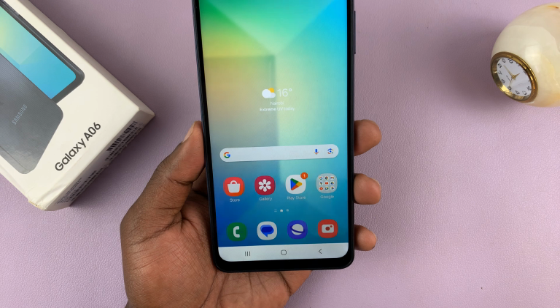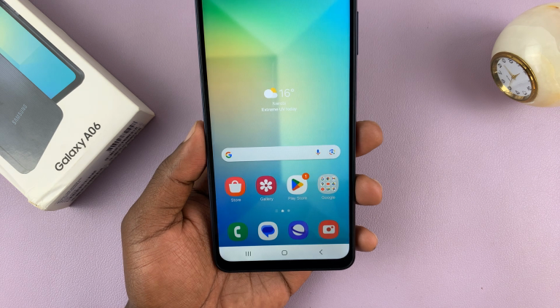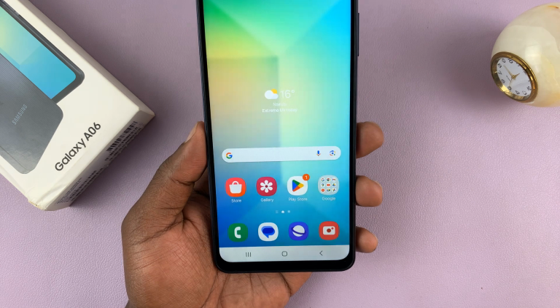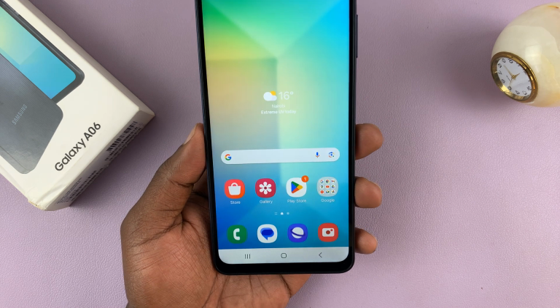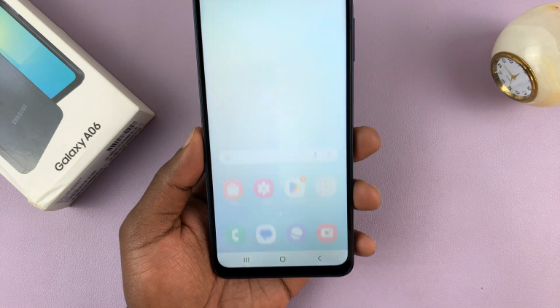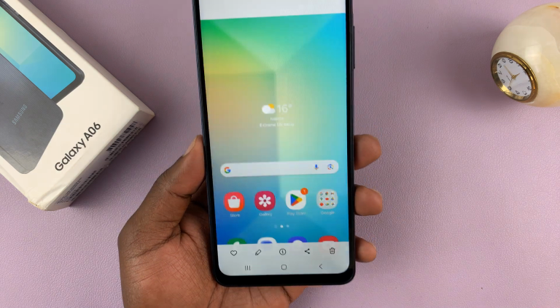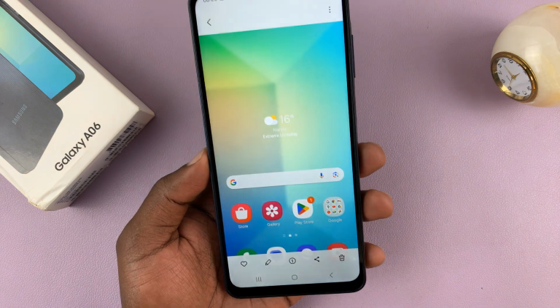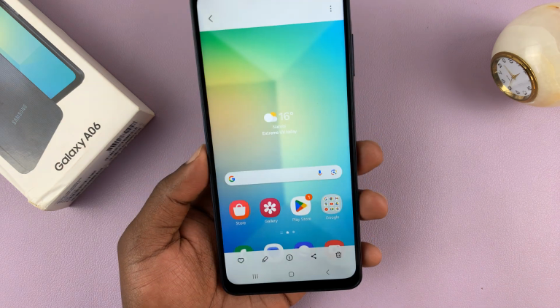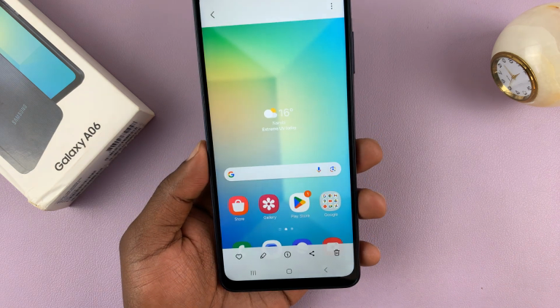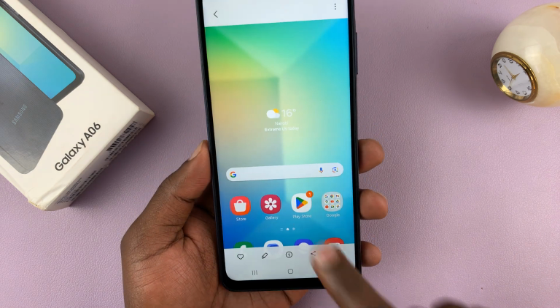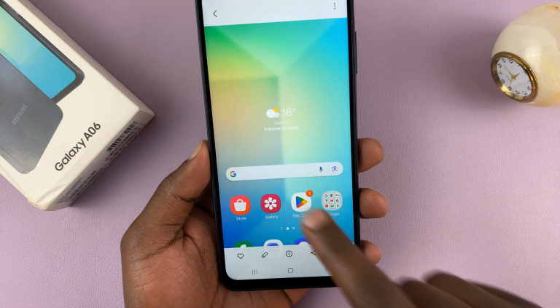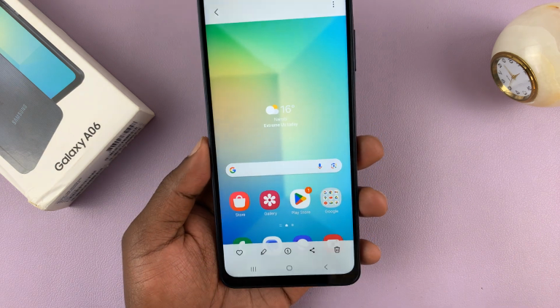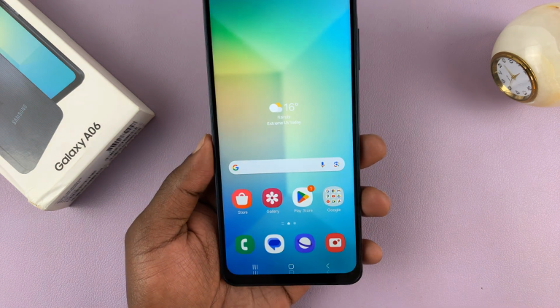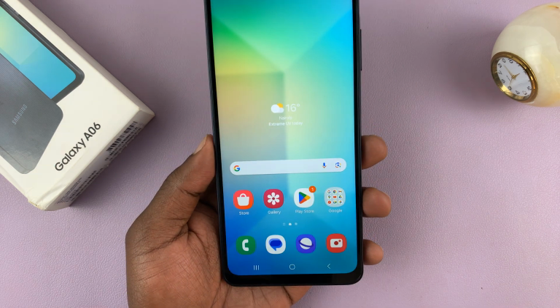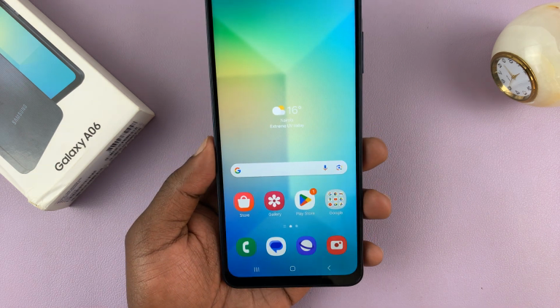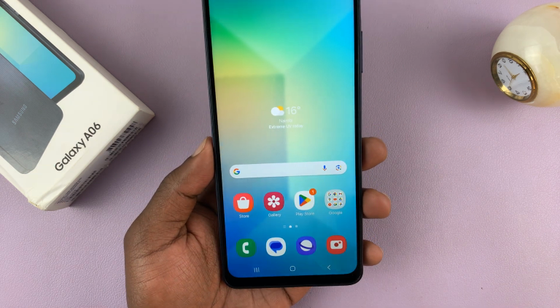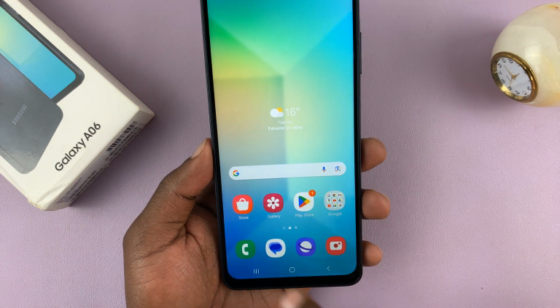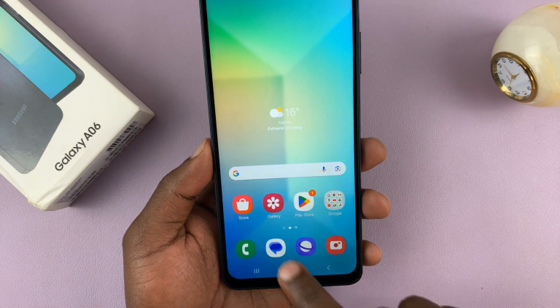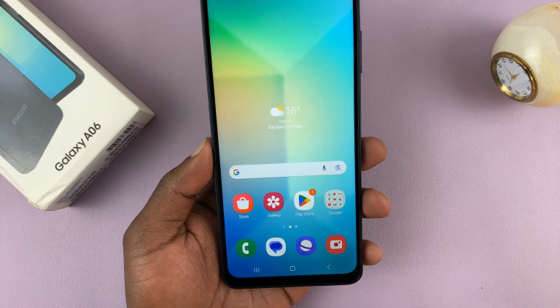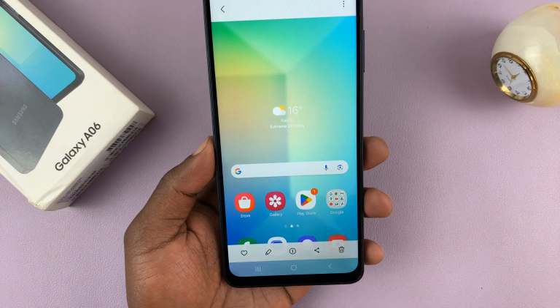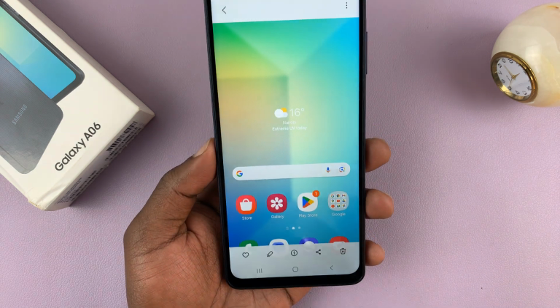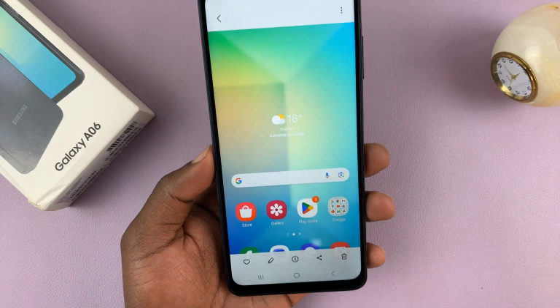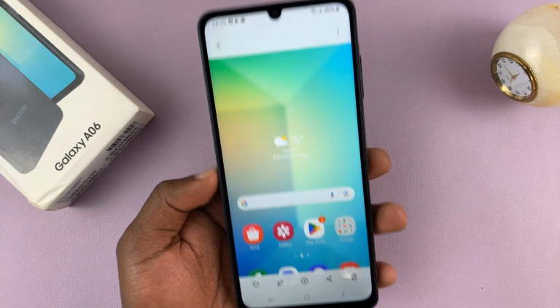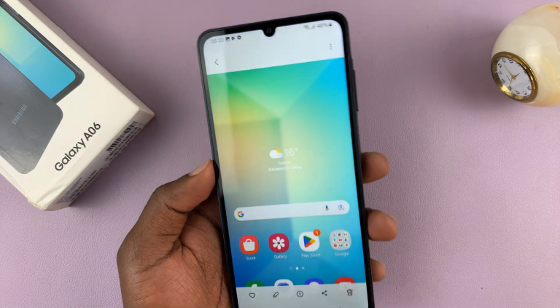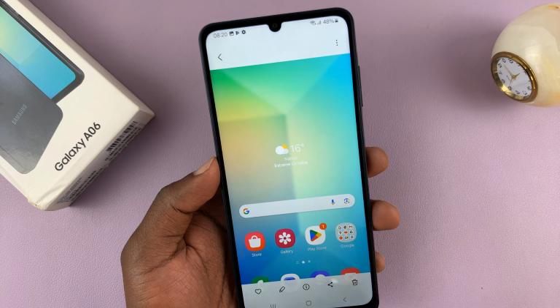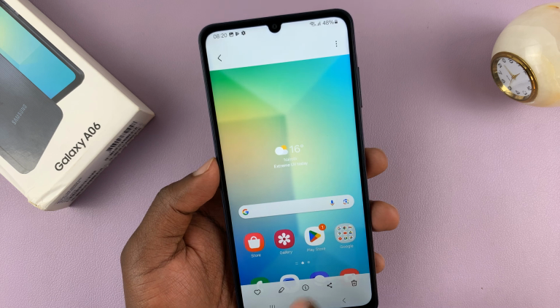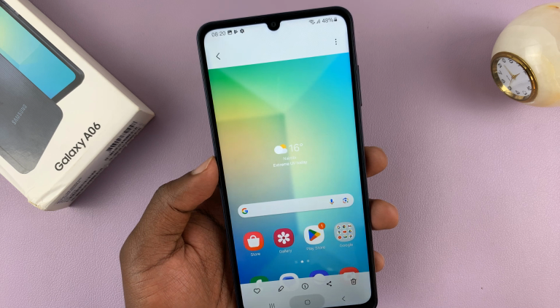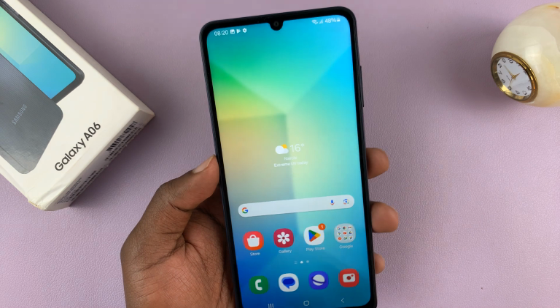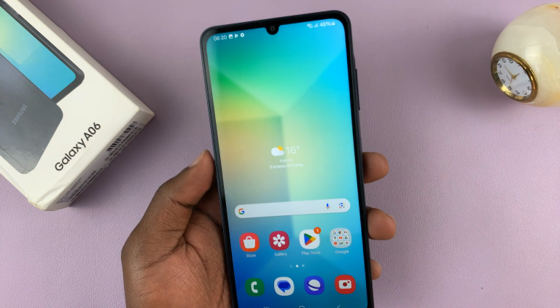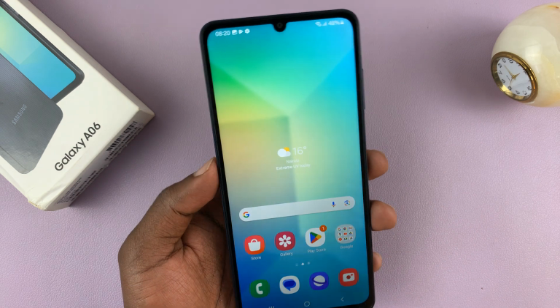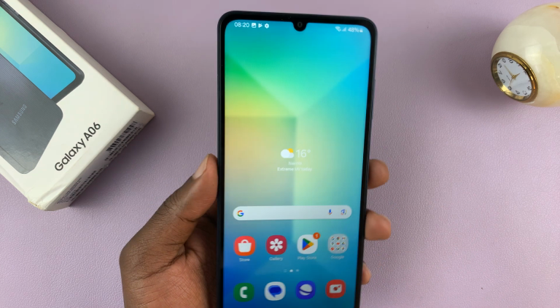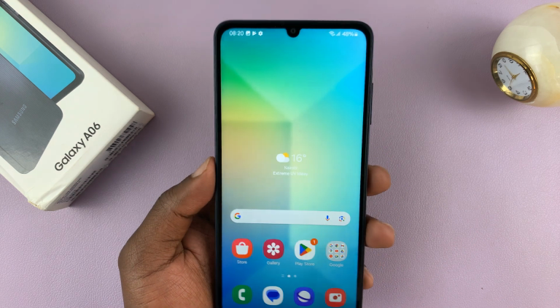So let's have a look at the screenshot we just took — here it is. That's one way to take screenshots on the Galaxy A06.